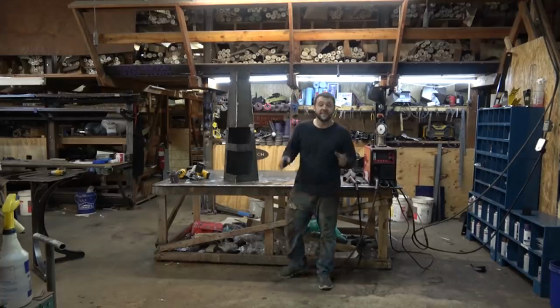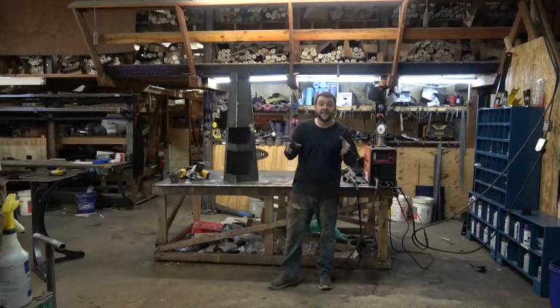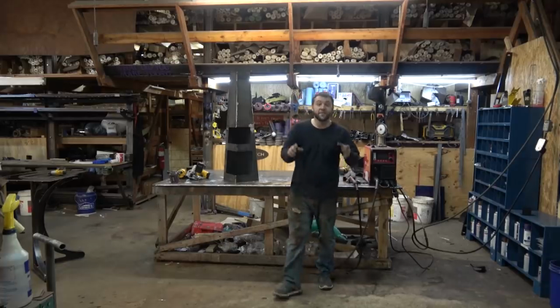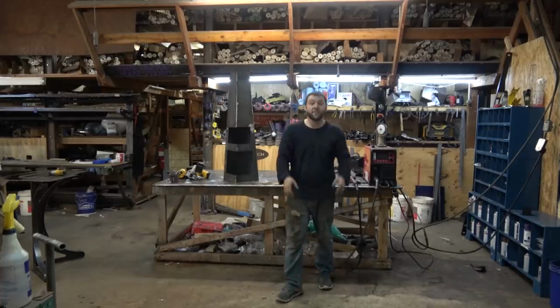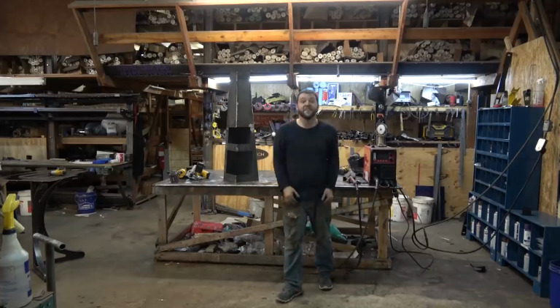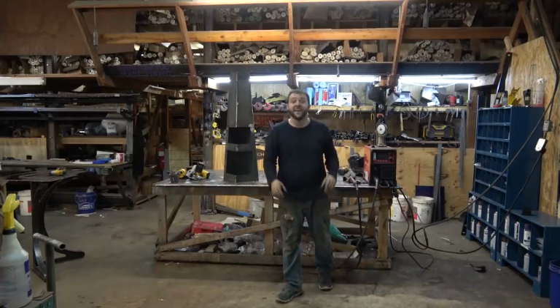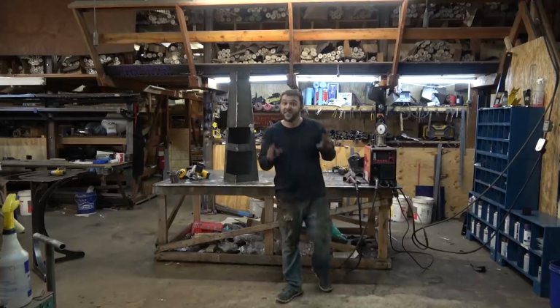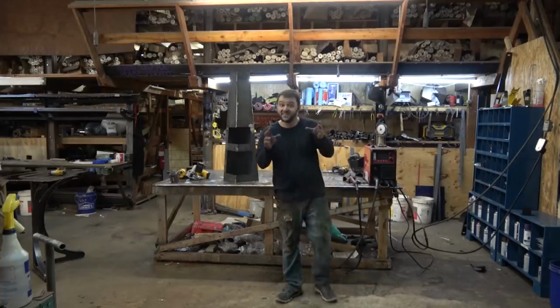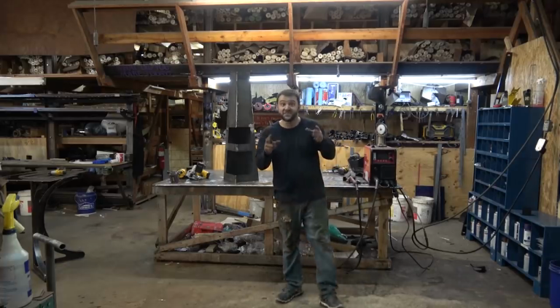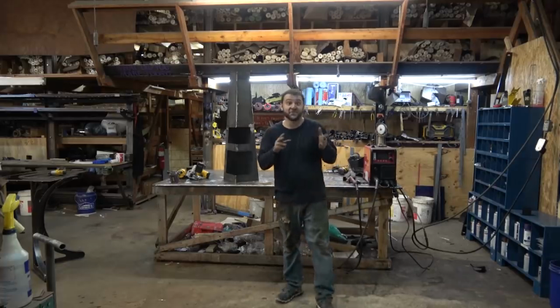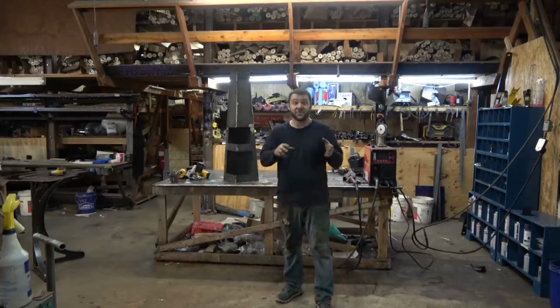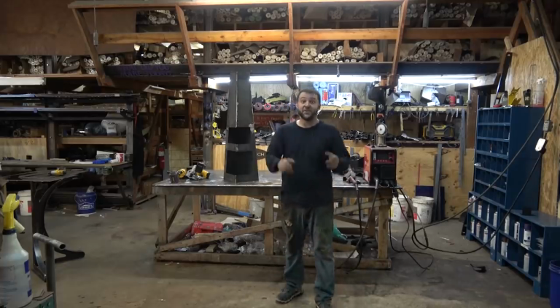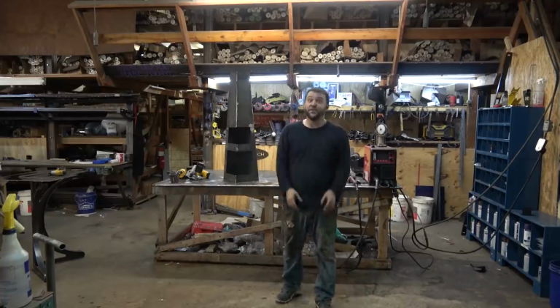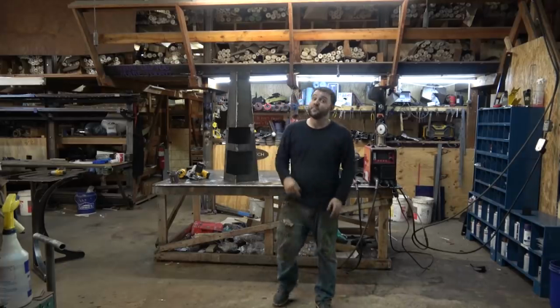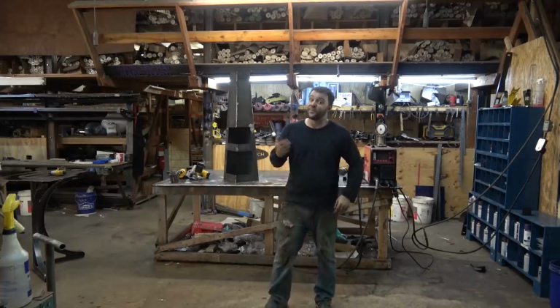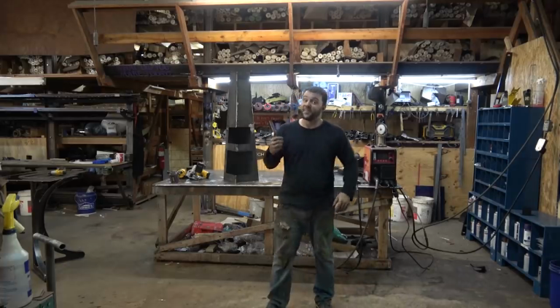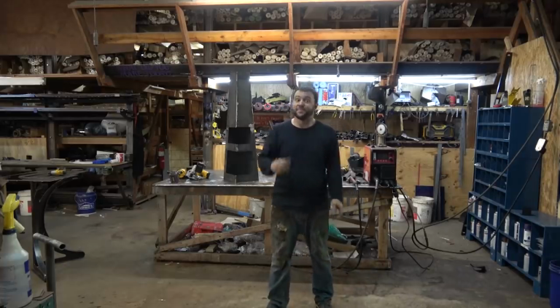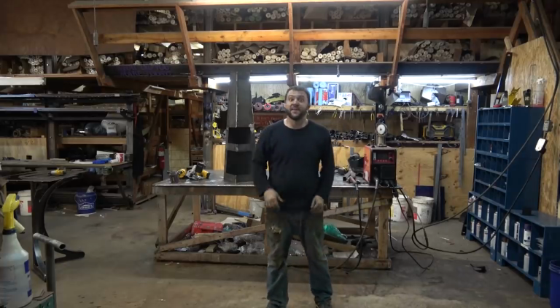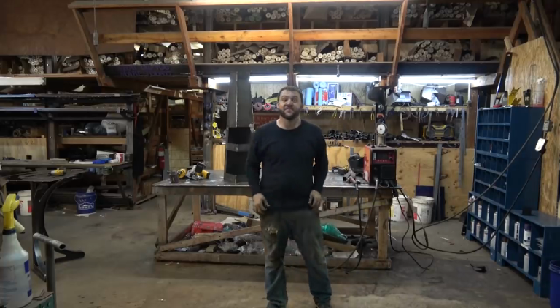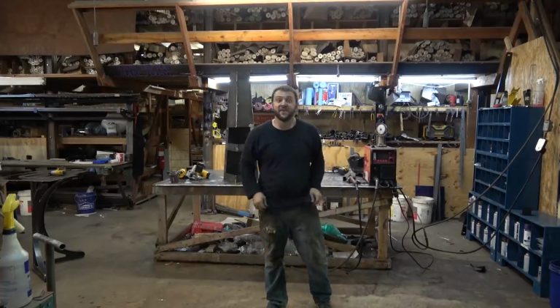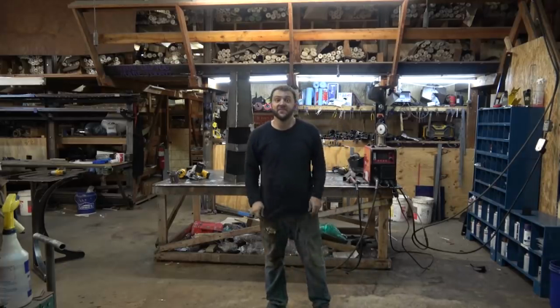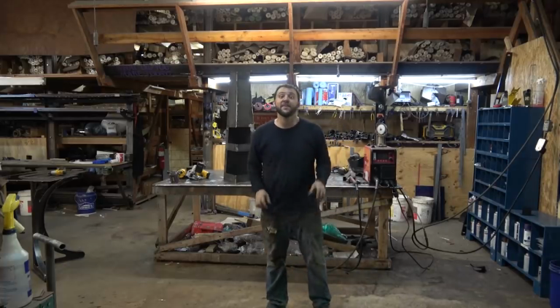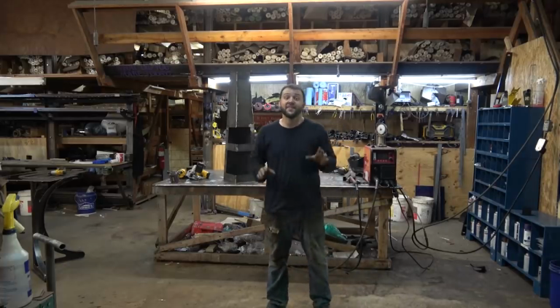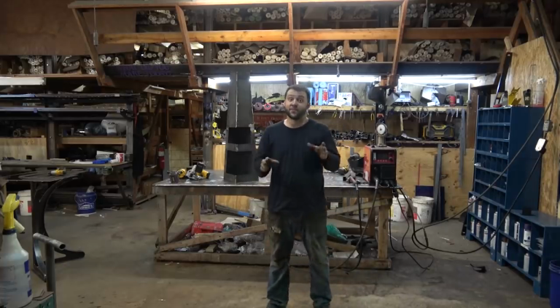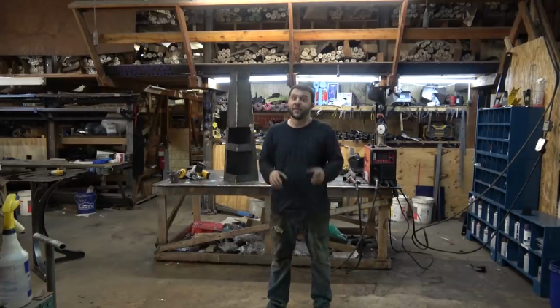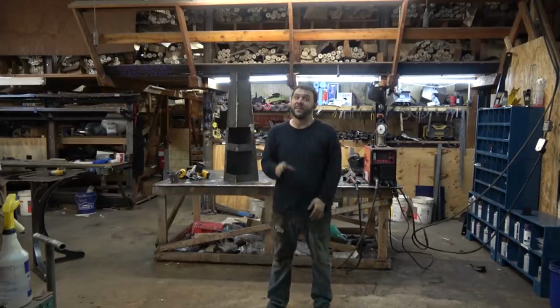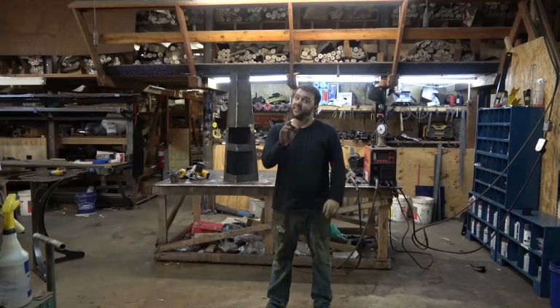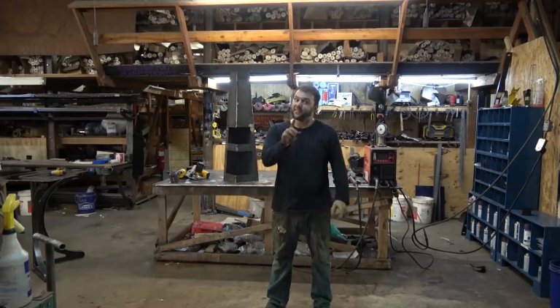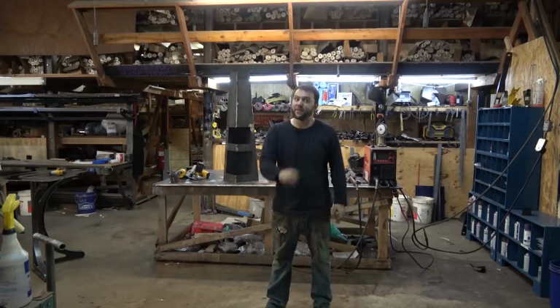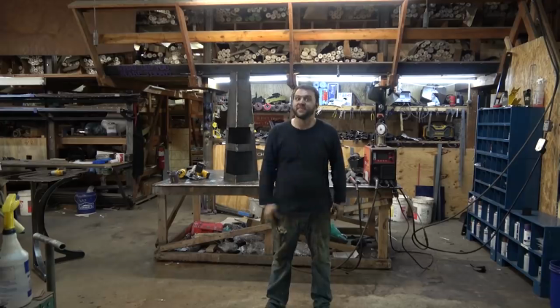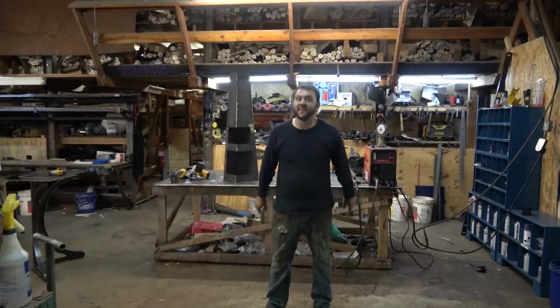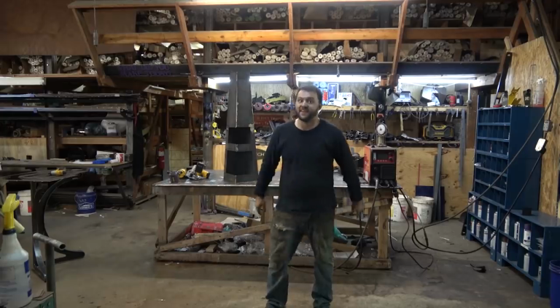Hey there everybody, this intro is for you, but the one that's about to follow is for Reddit, so give me a second.